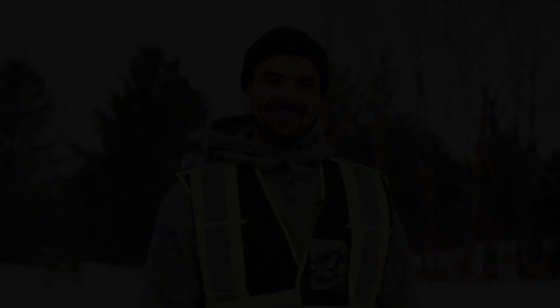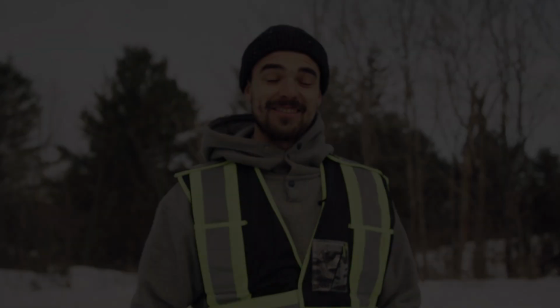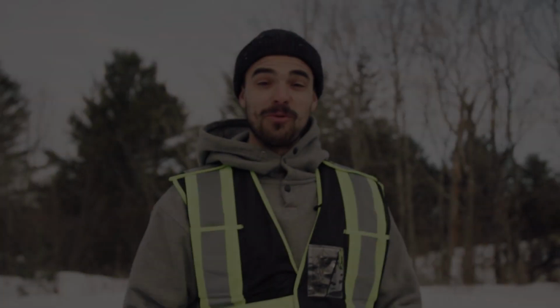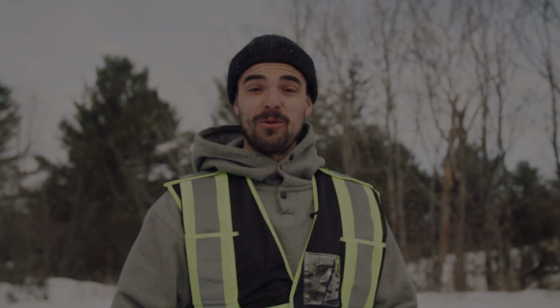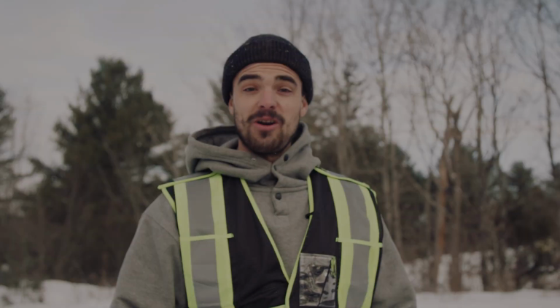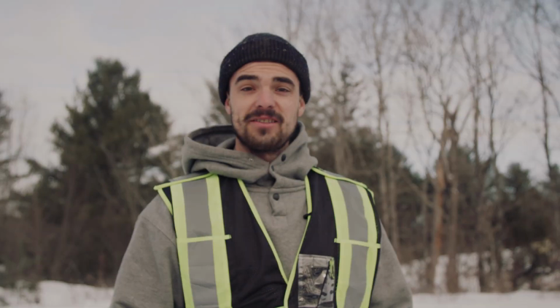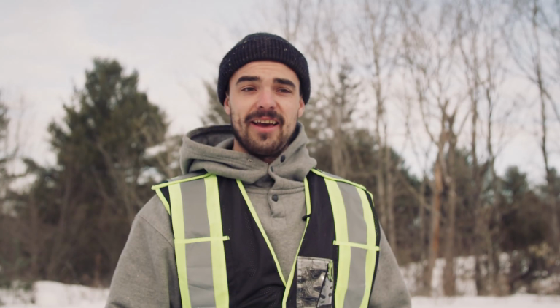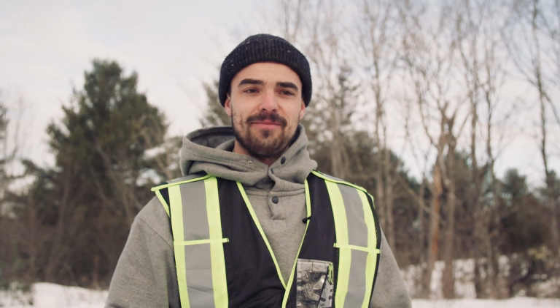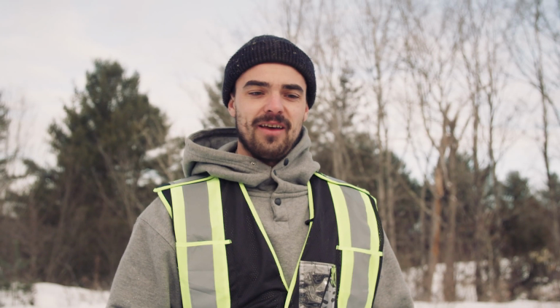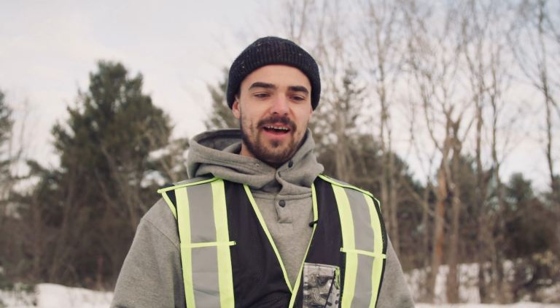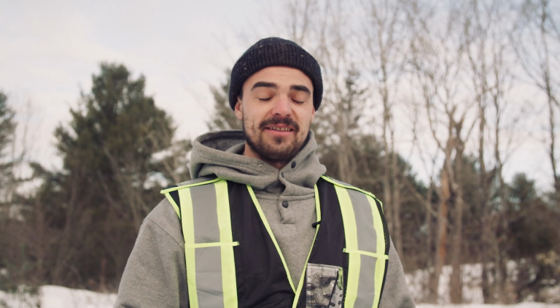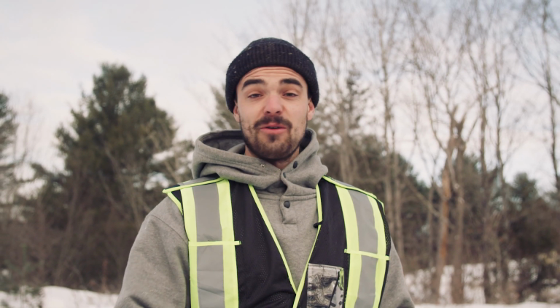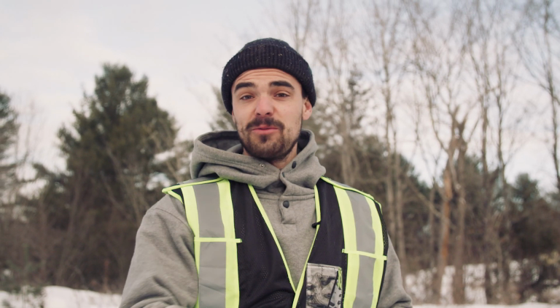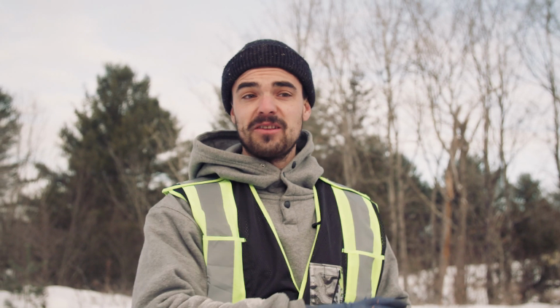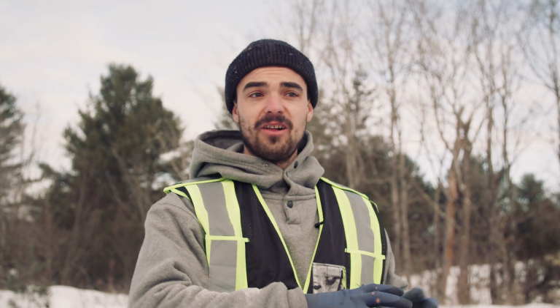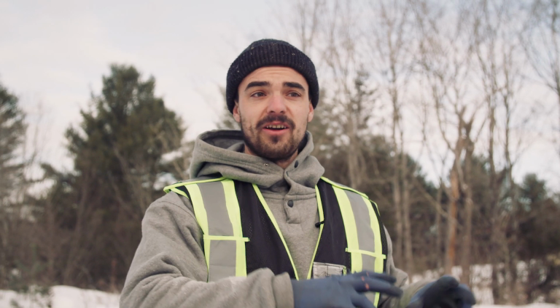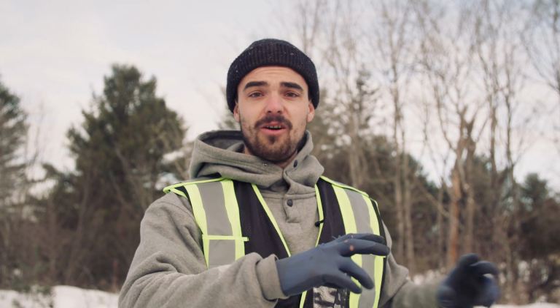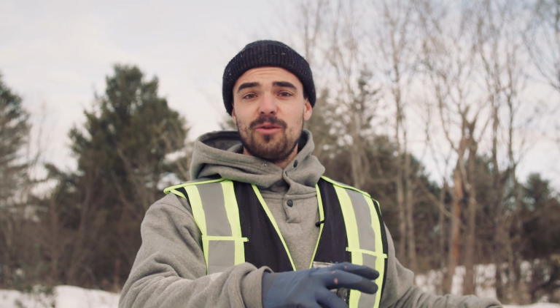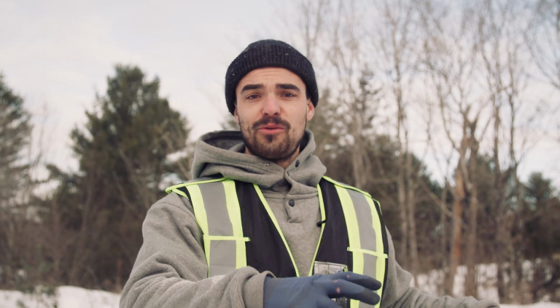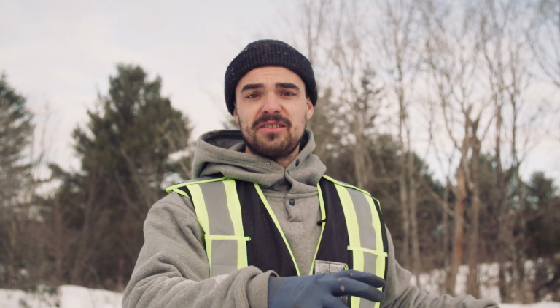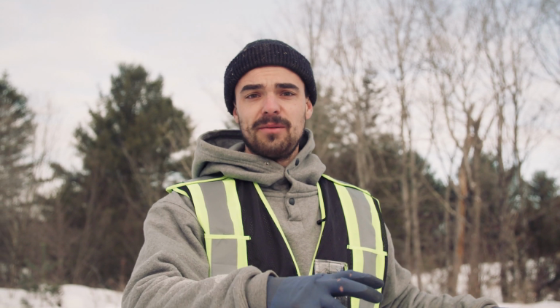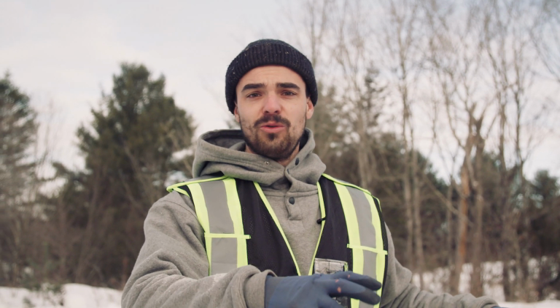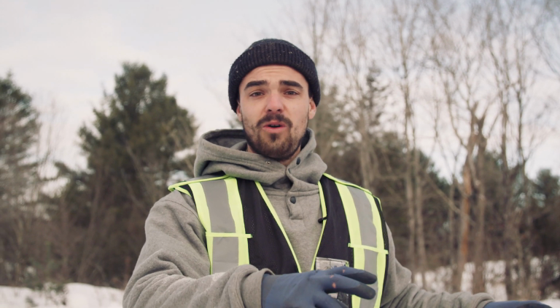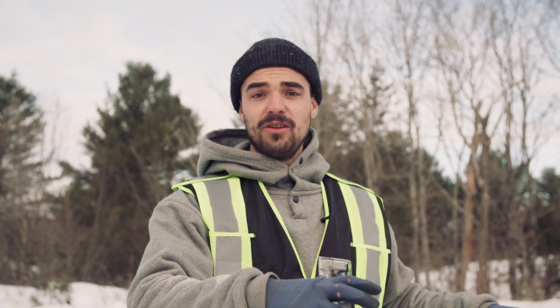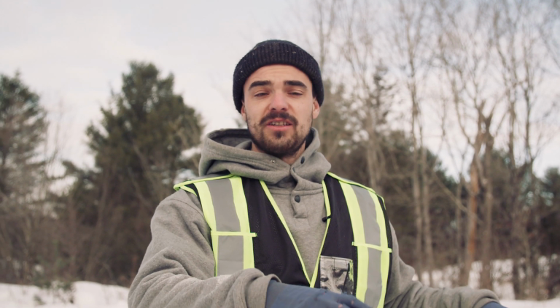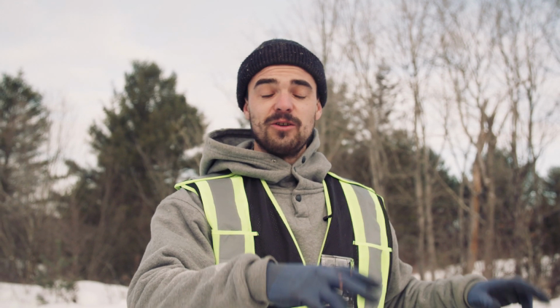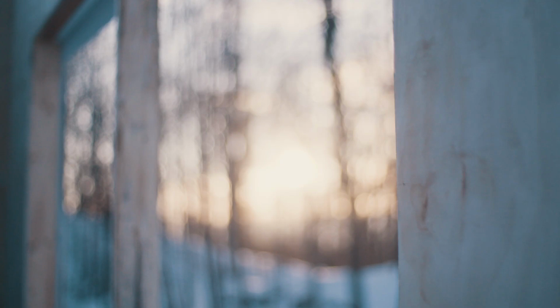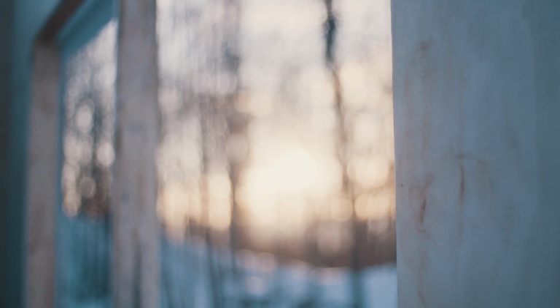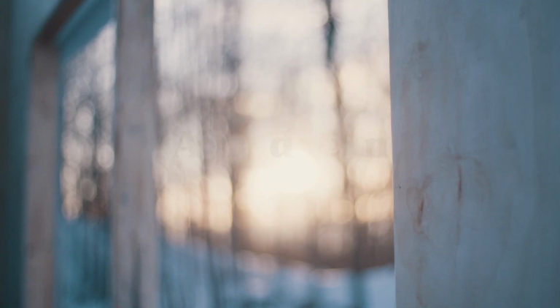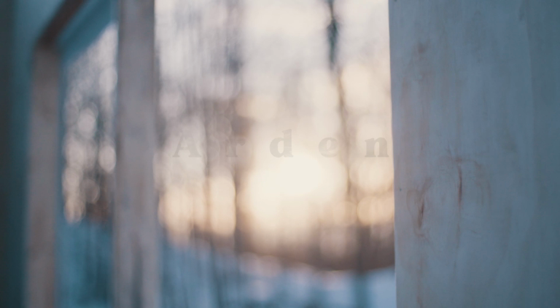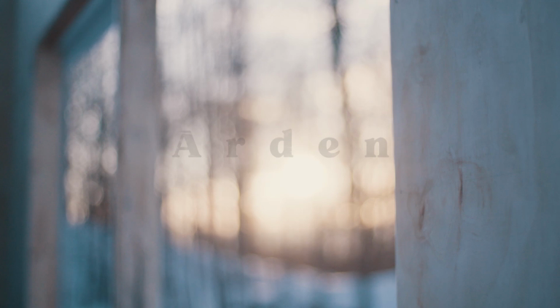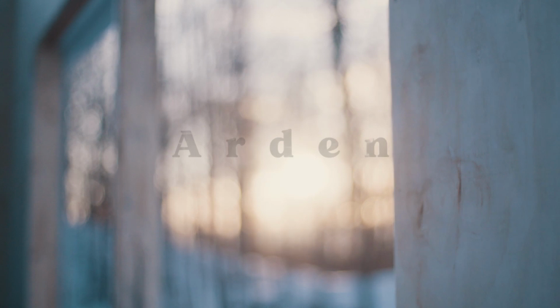This morning we're on site. Today we're going to be installing all the pre-assembled walls that you saw in the previous video.